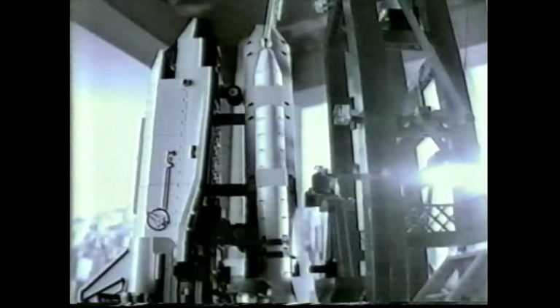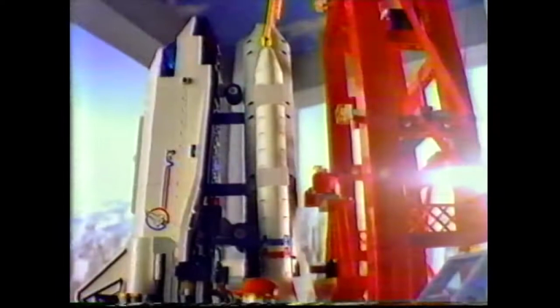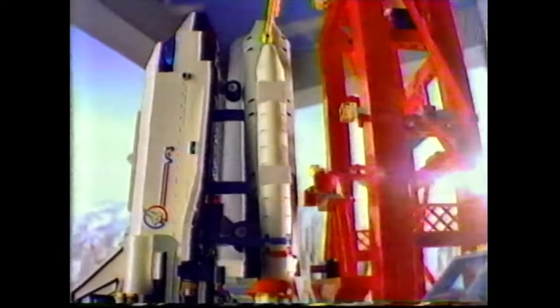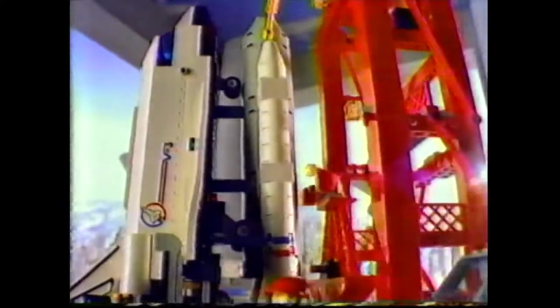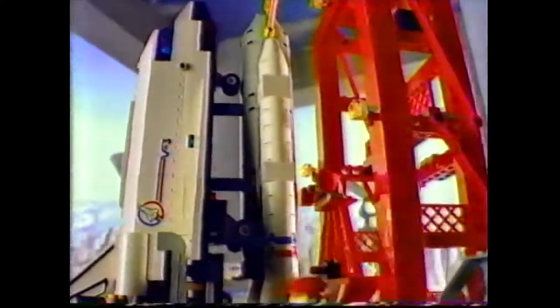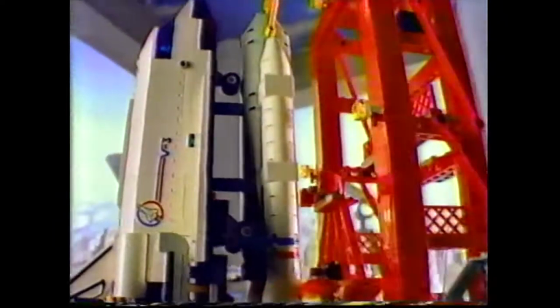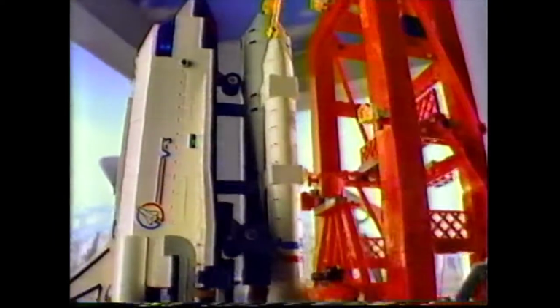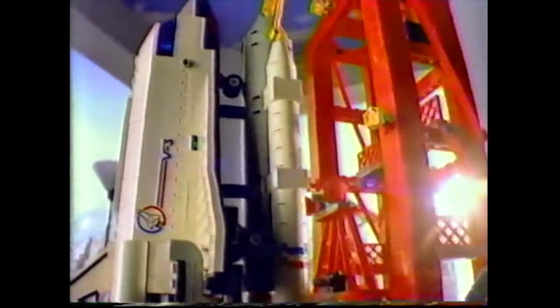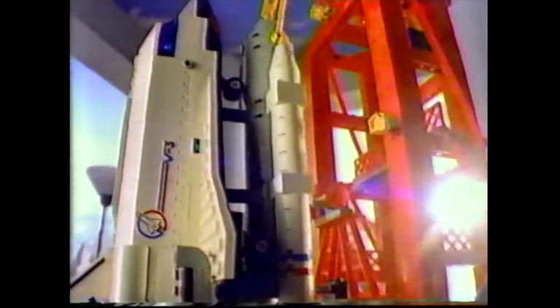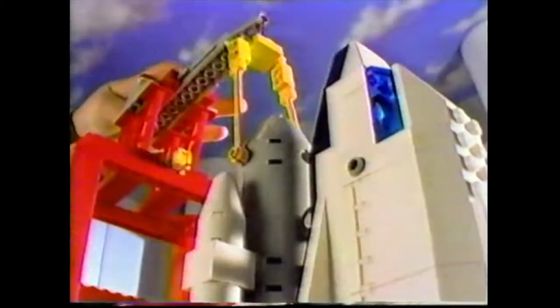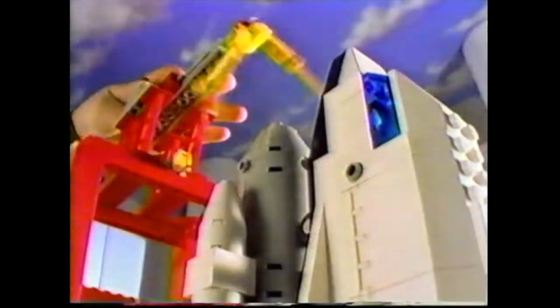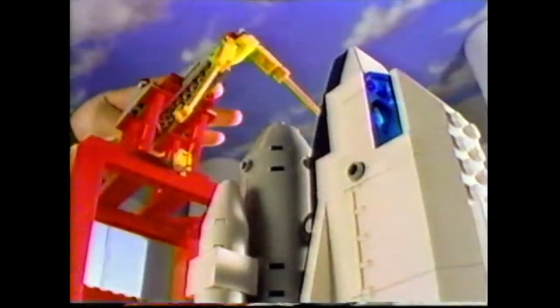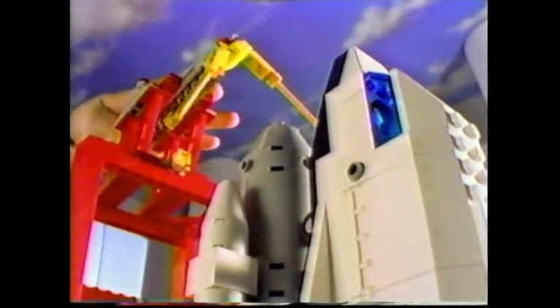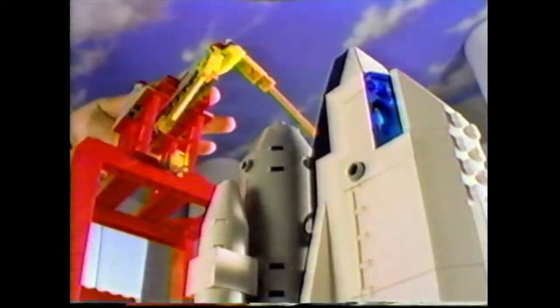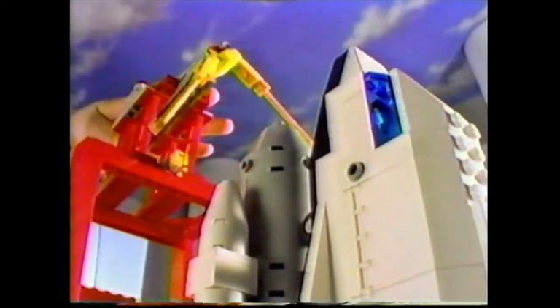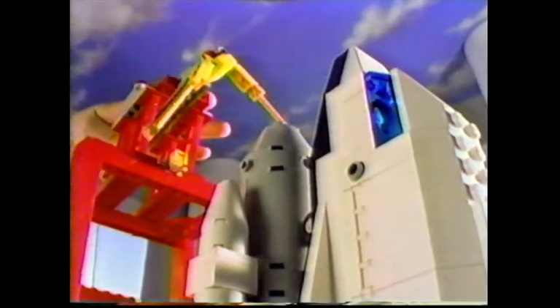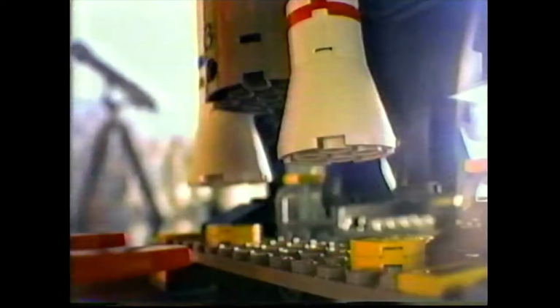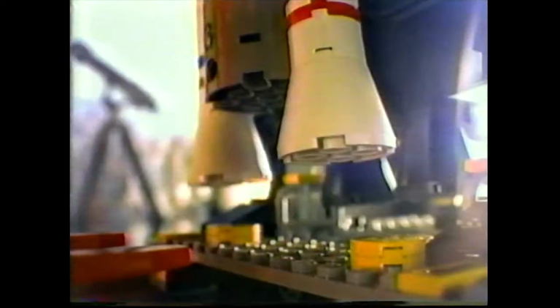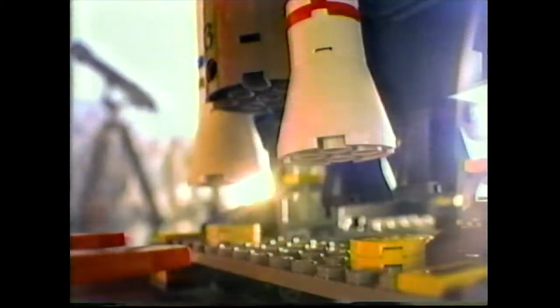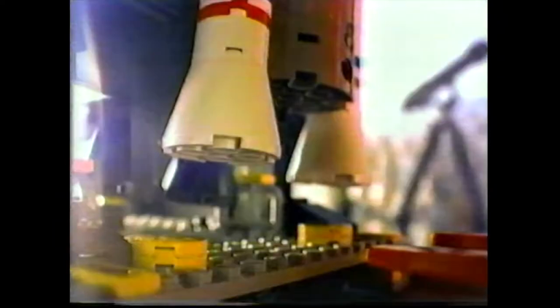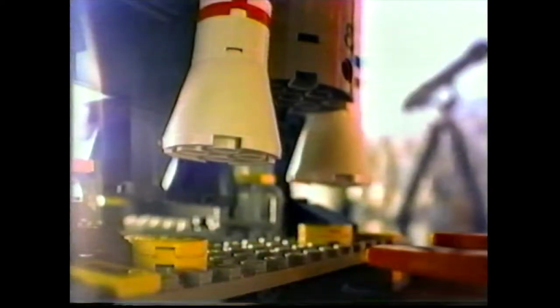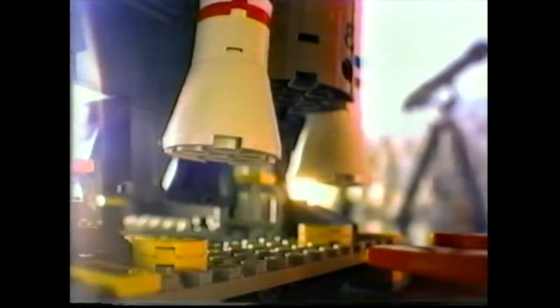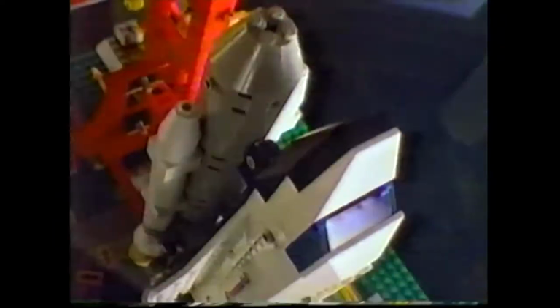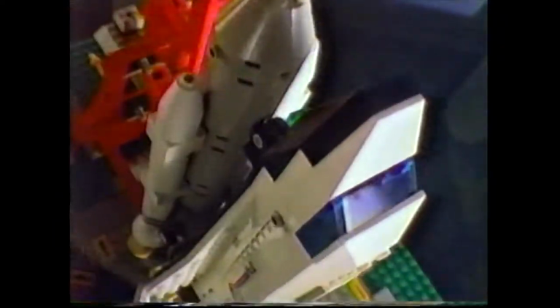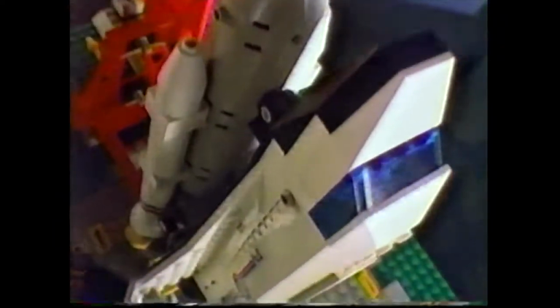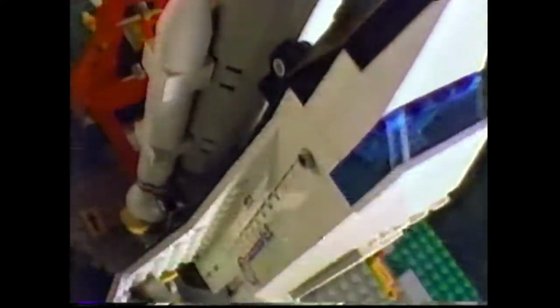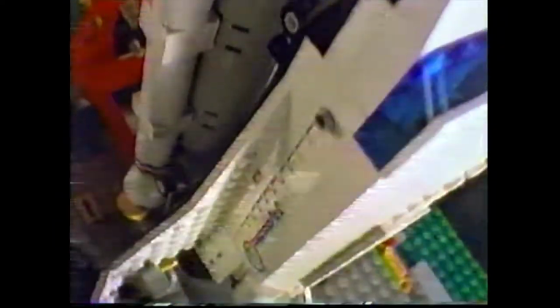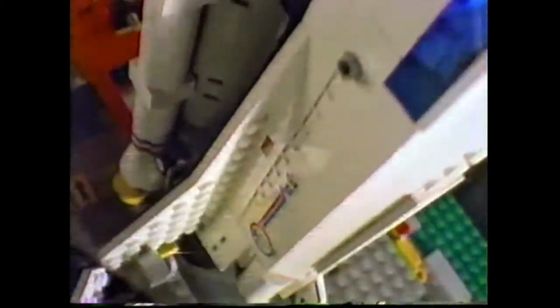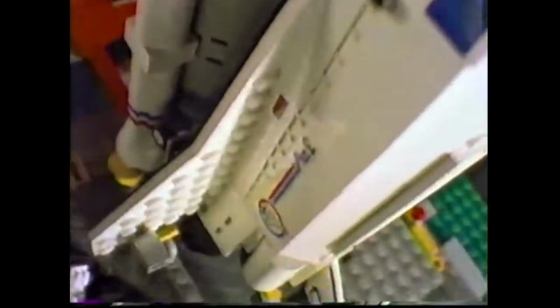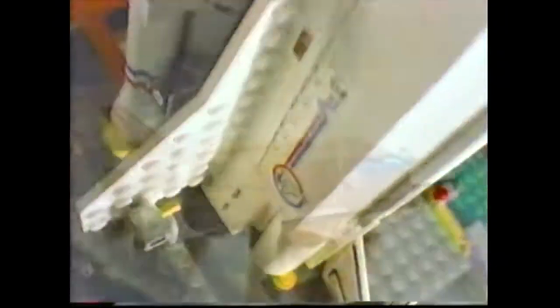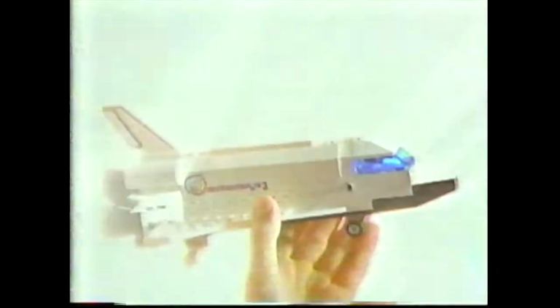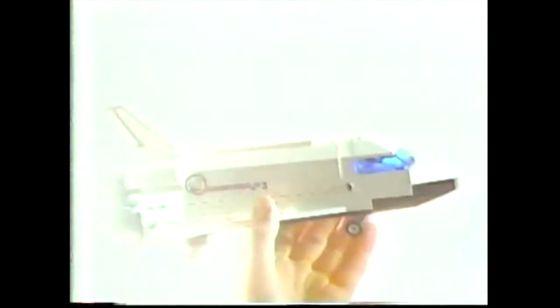Five. Retract booster arm. She's in the clear. And ignite engines. We have liftoff.